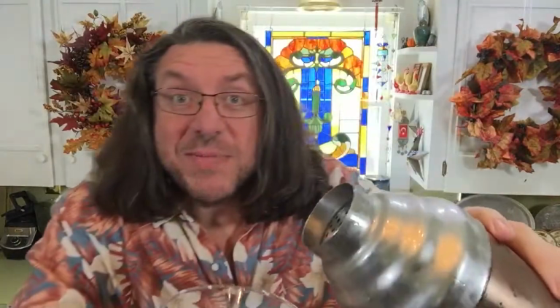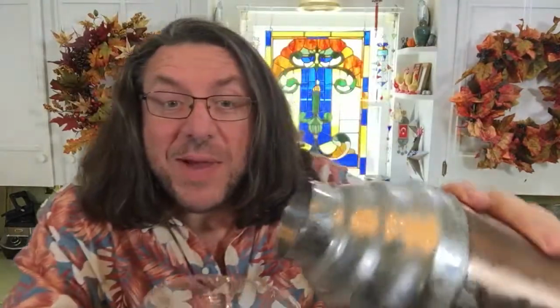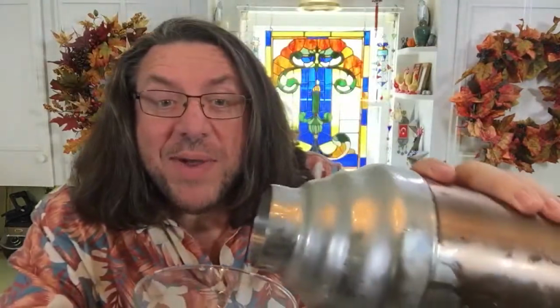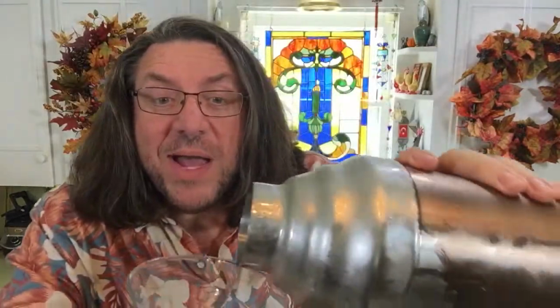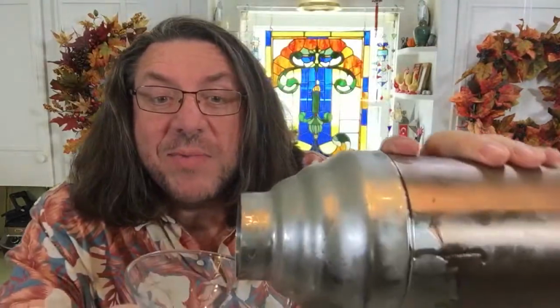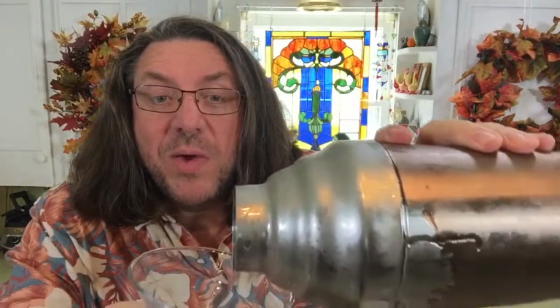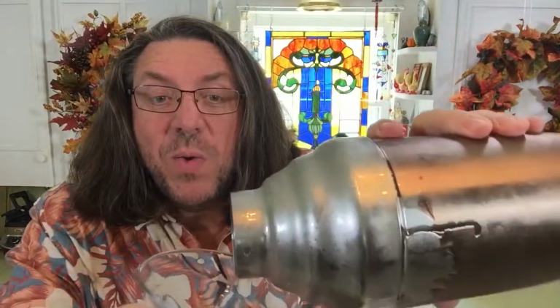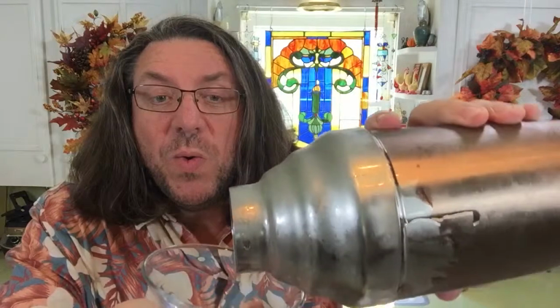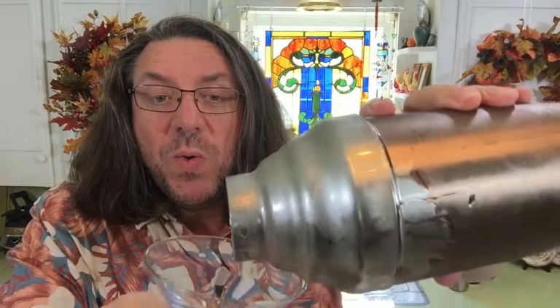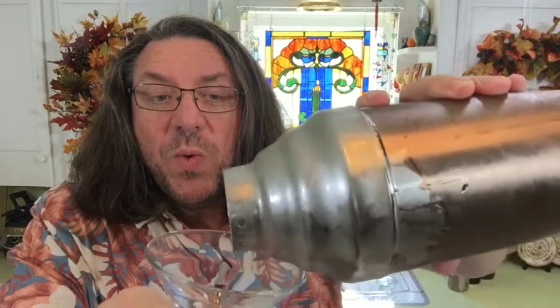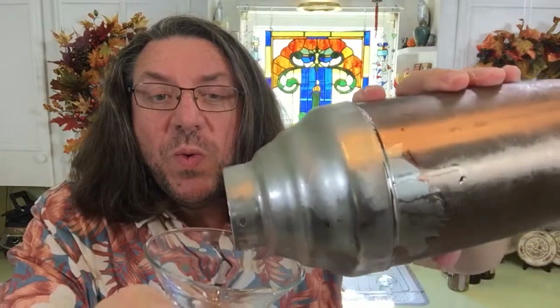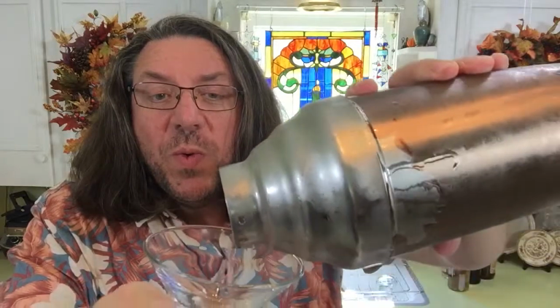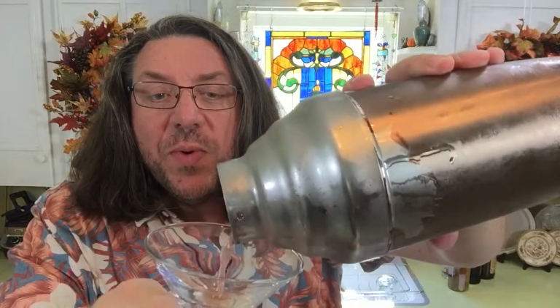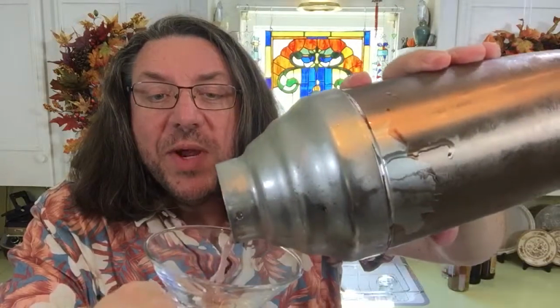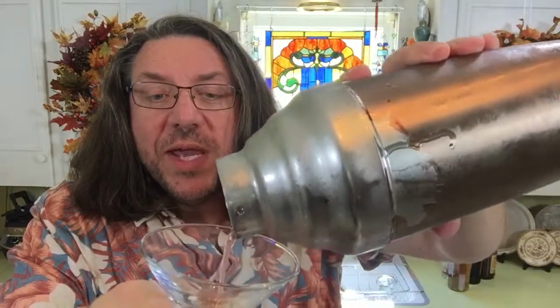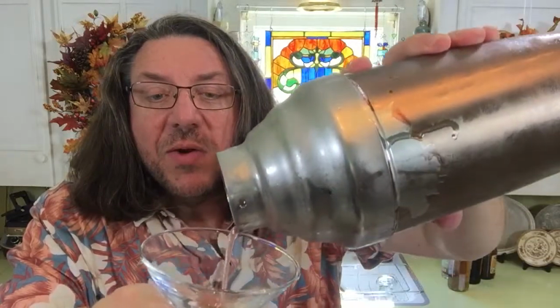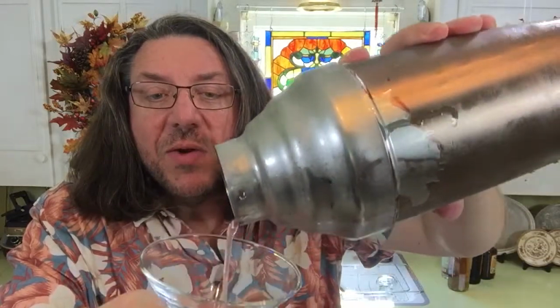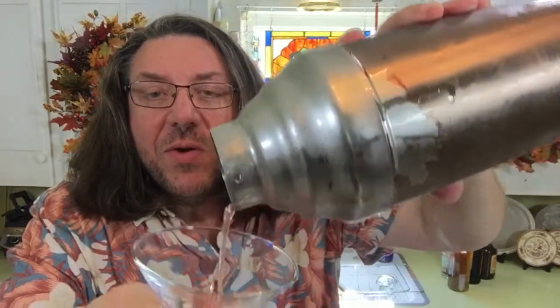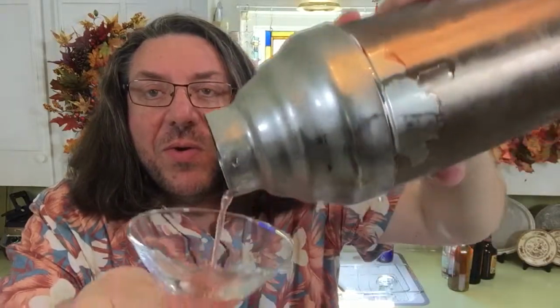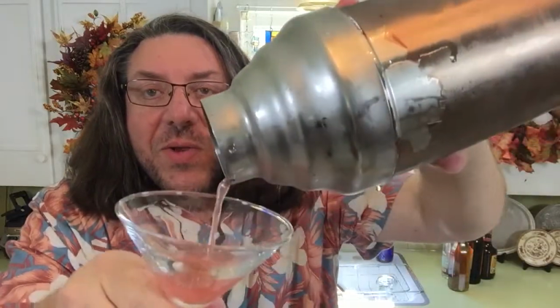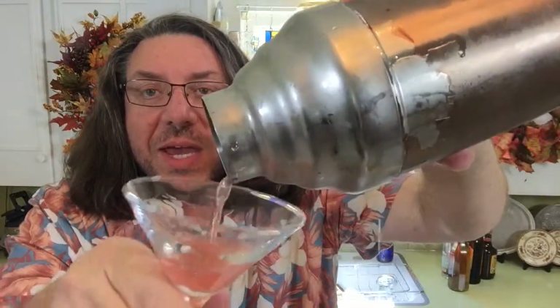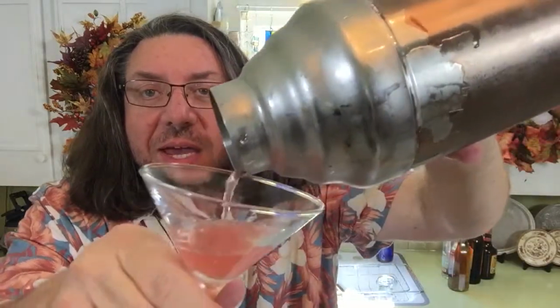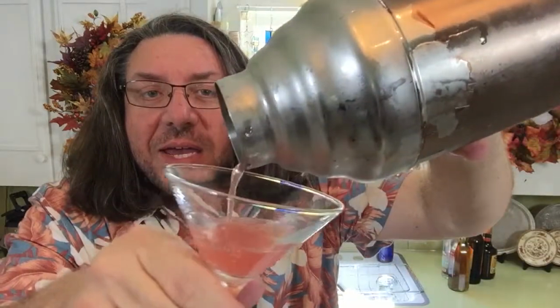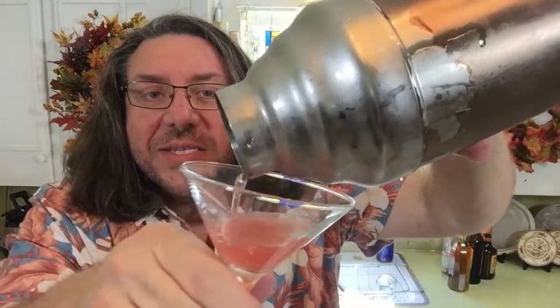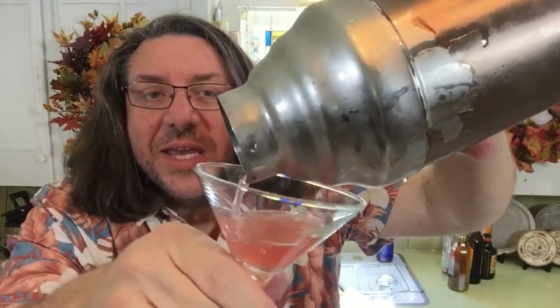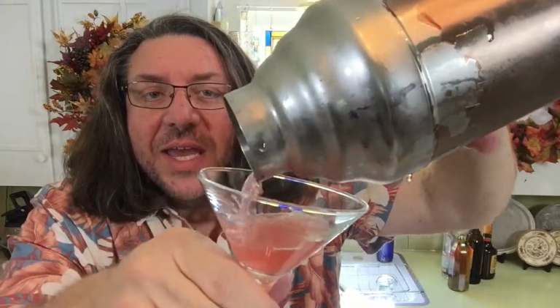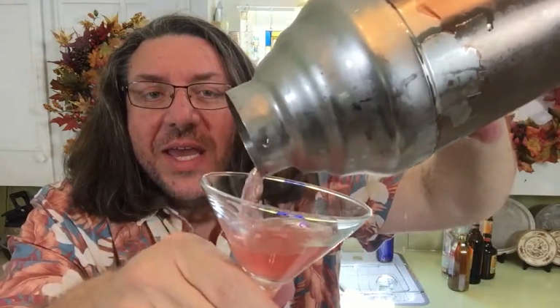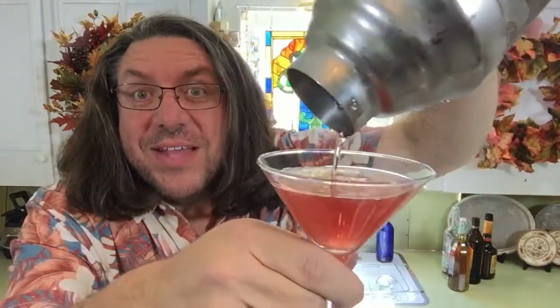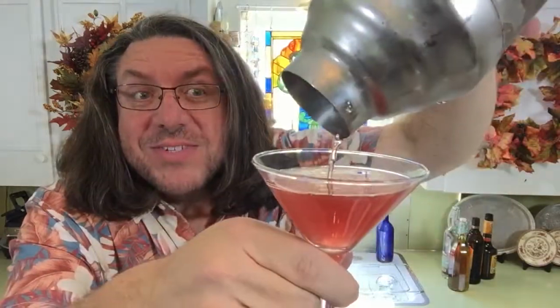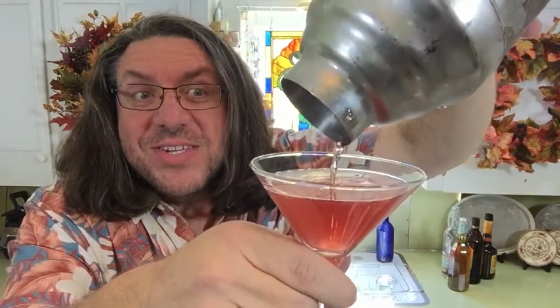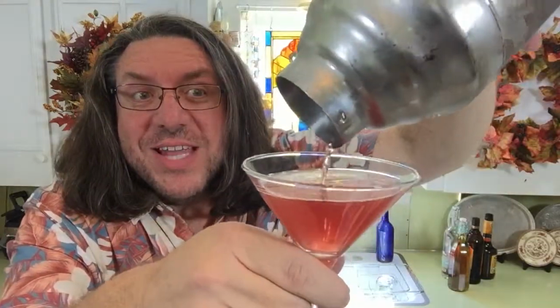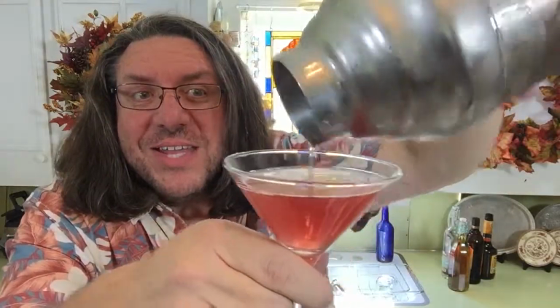The Beekman Pom-Pom. Here we go — pouring it. Oh yes. That's what she looks like.